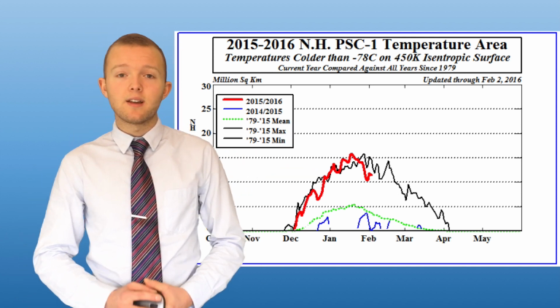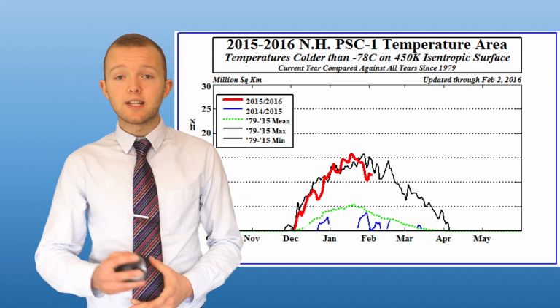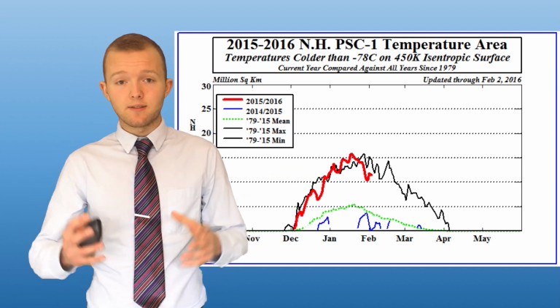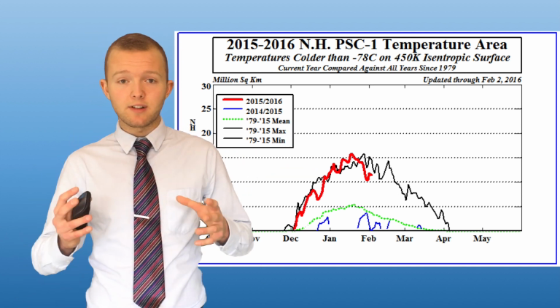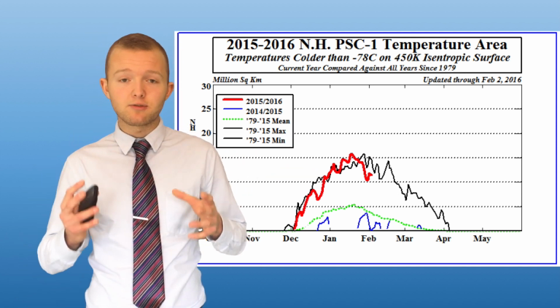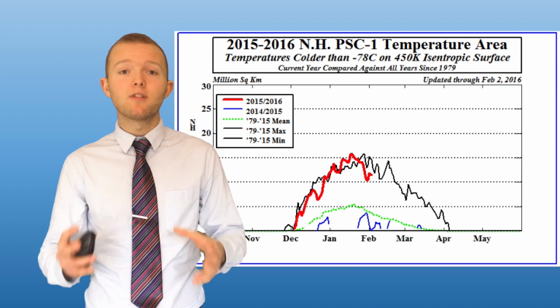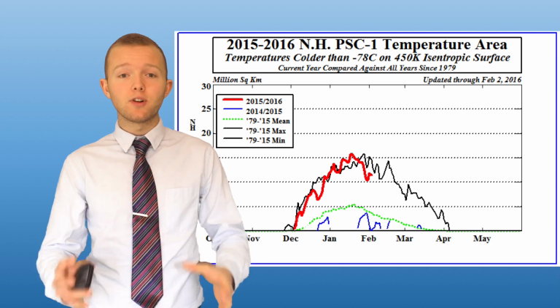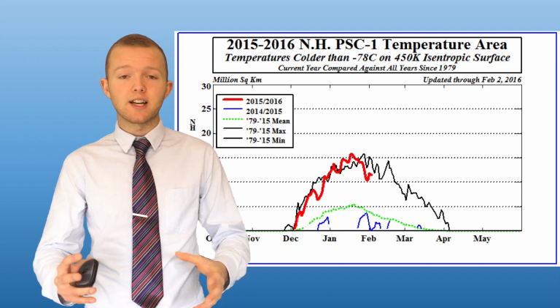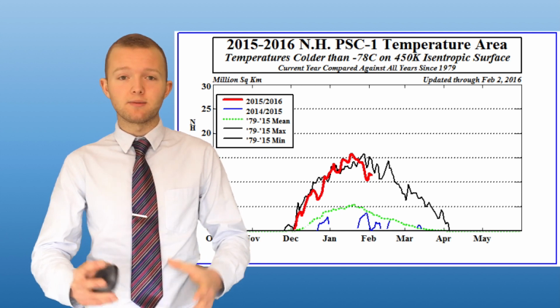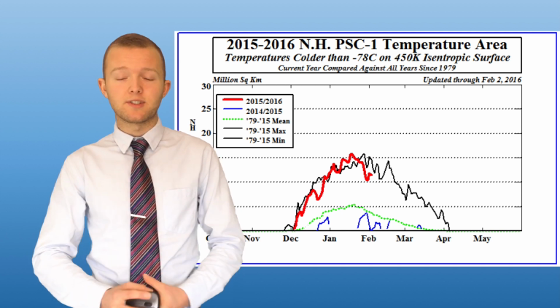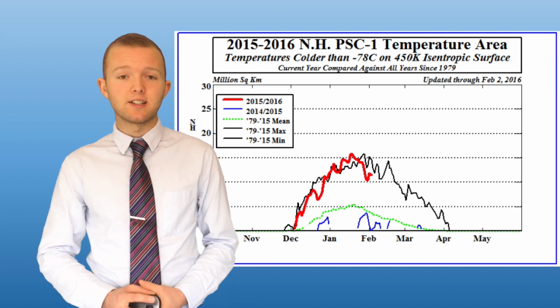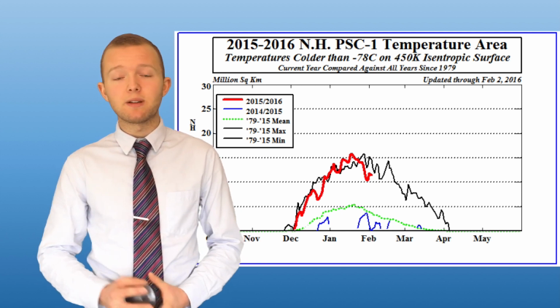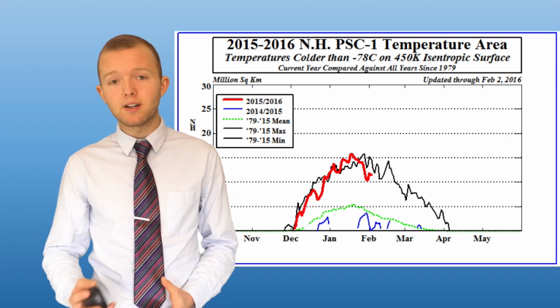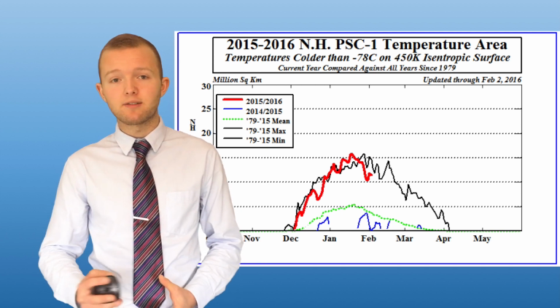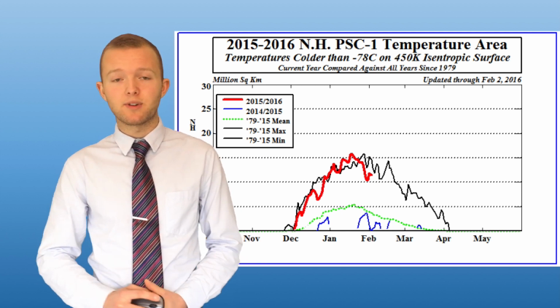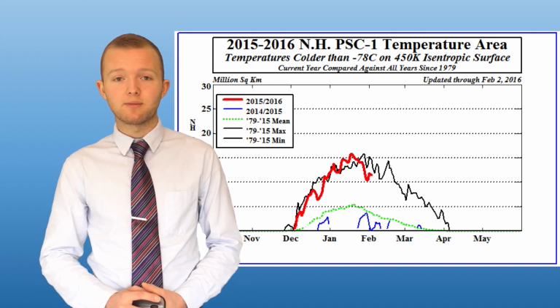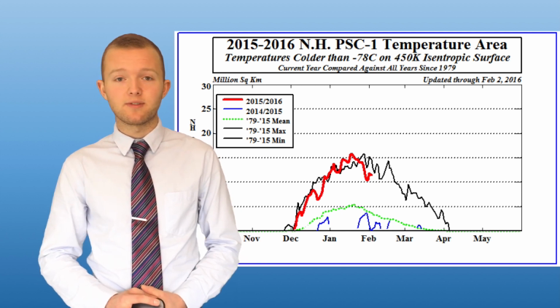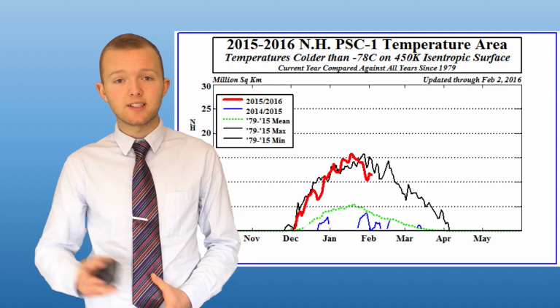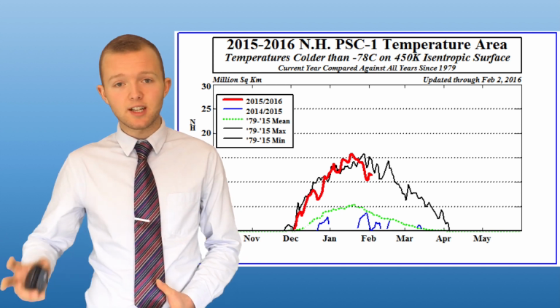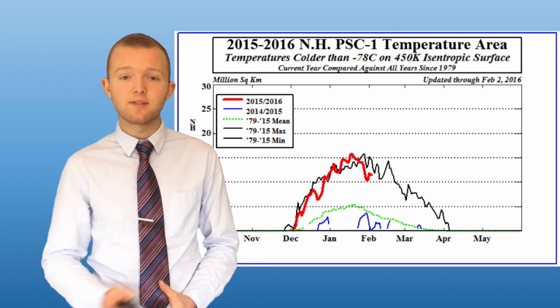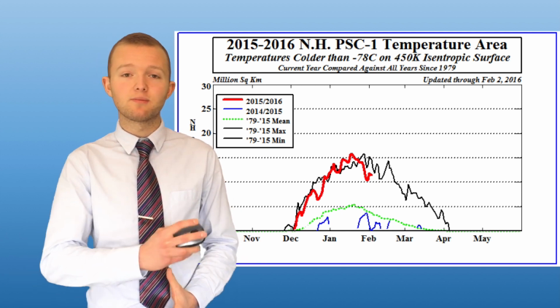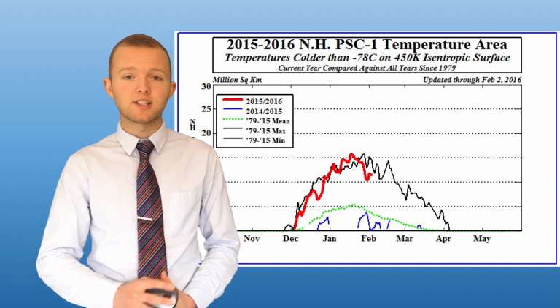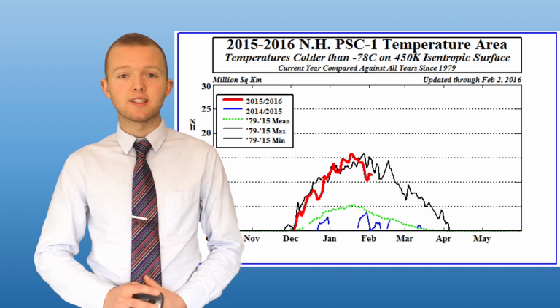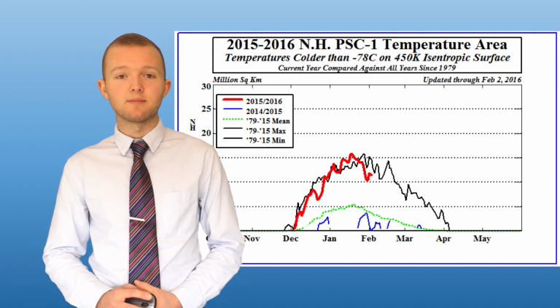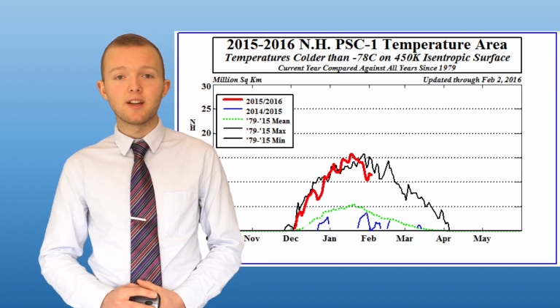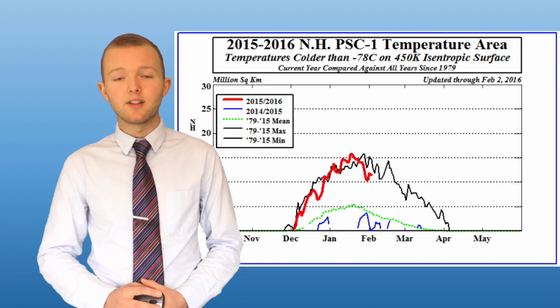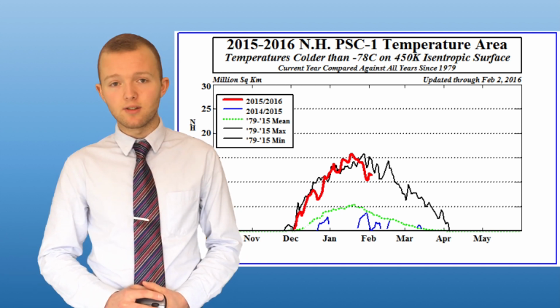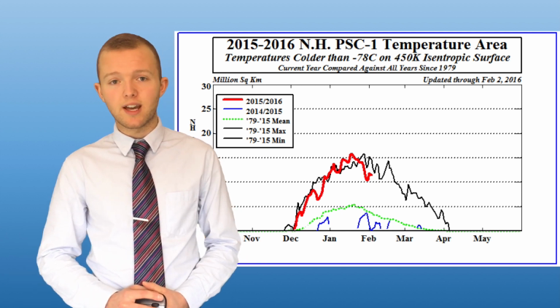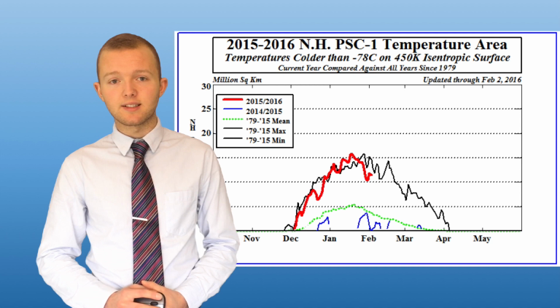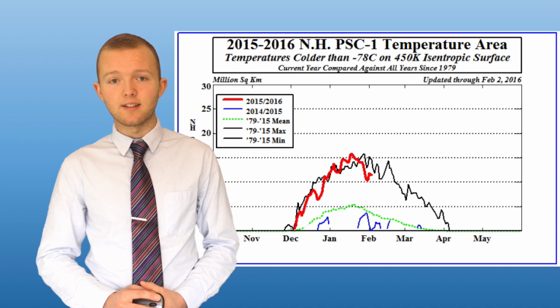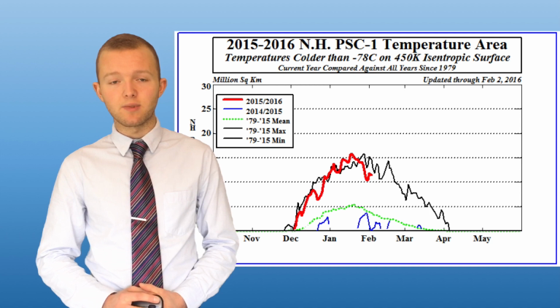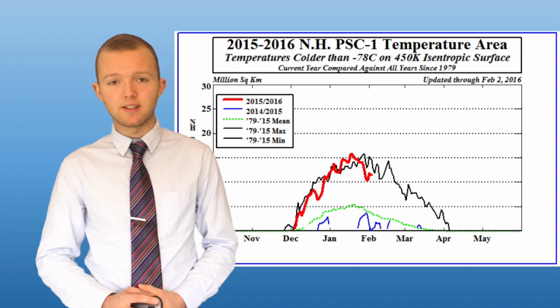This very strong vortex that we've seen has been partially responsible for the succession of low pressure systems that the UK has seen this winter.